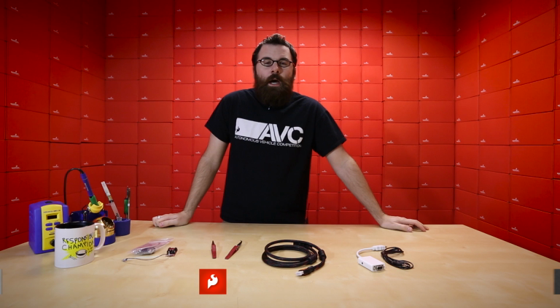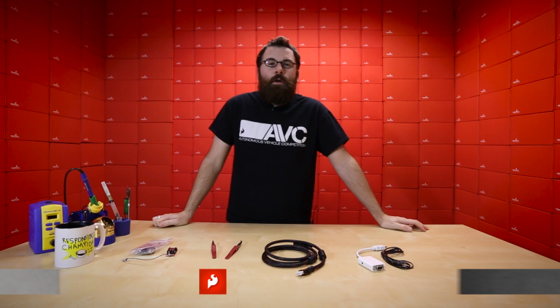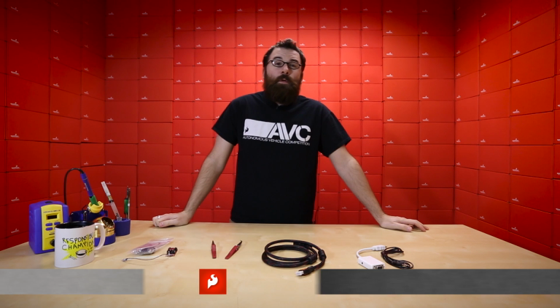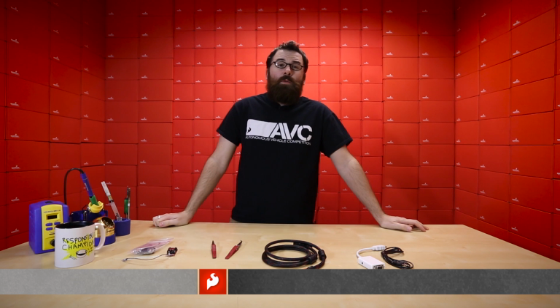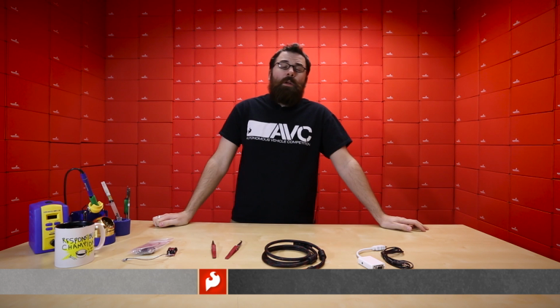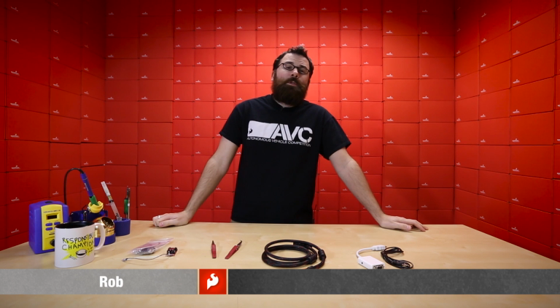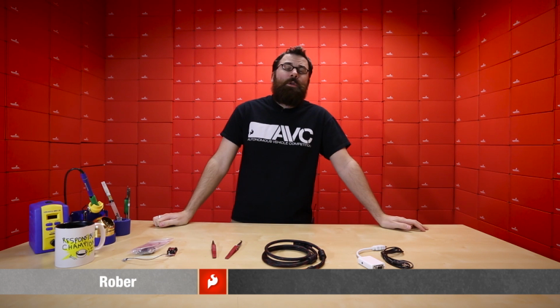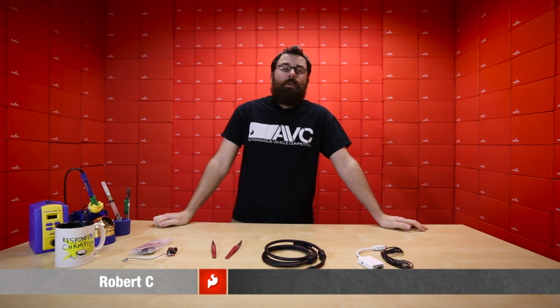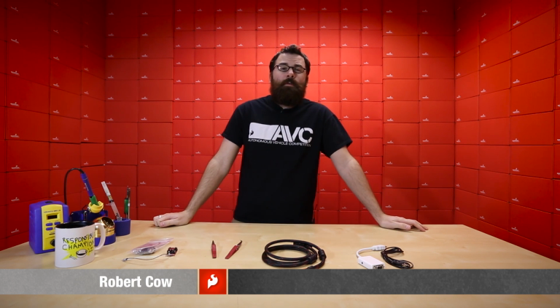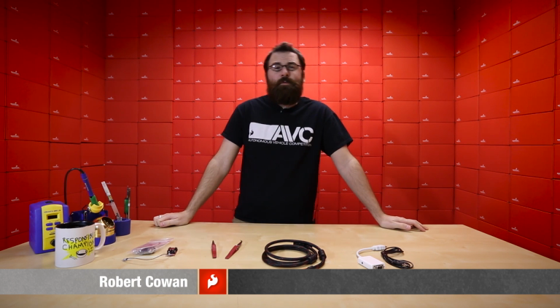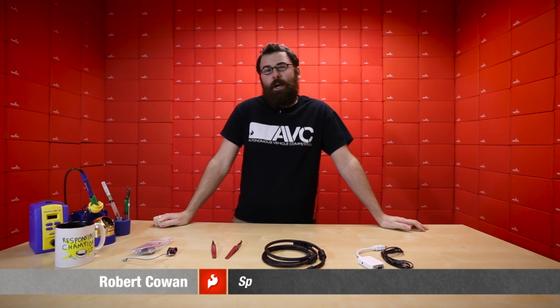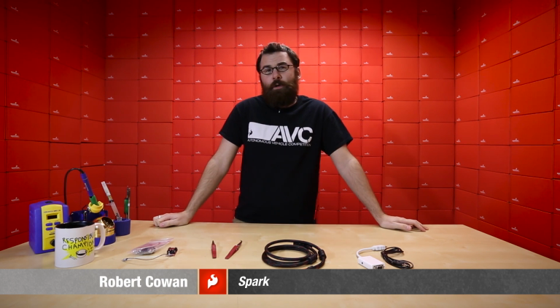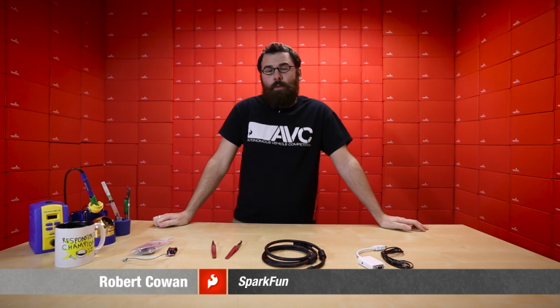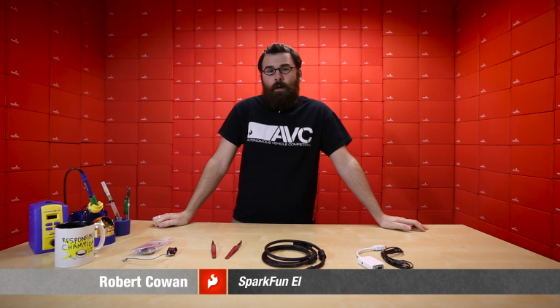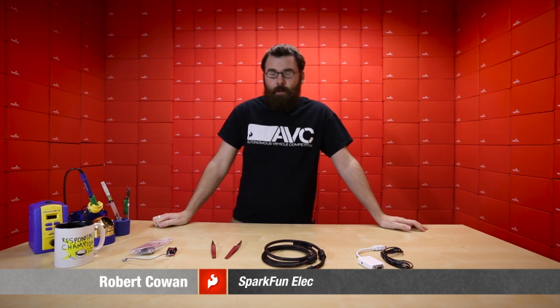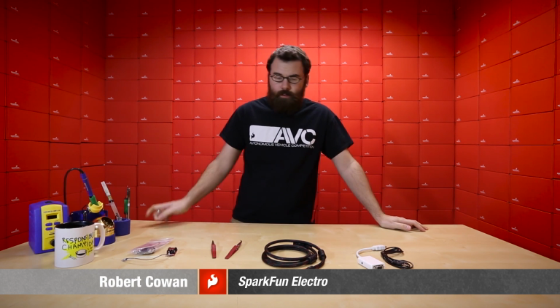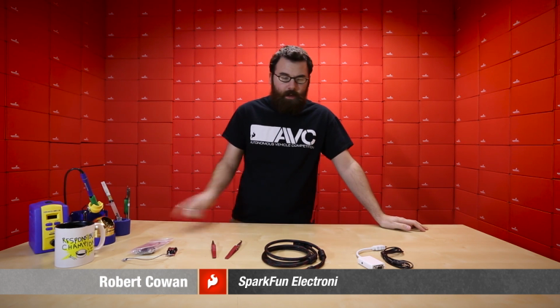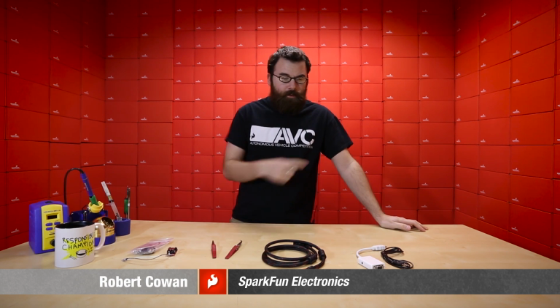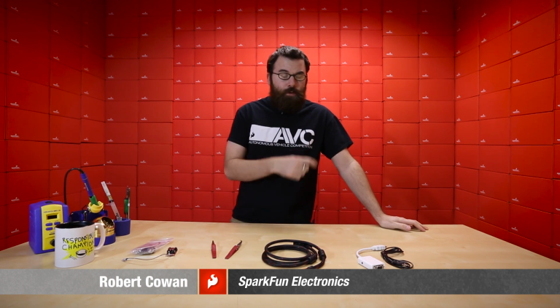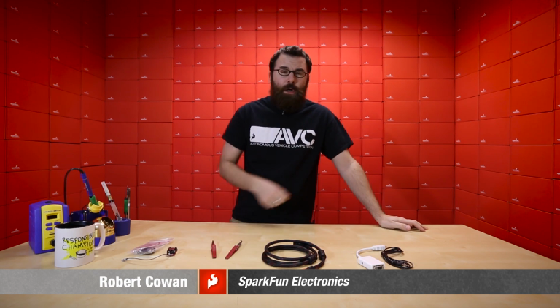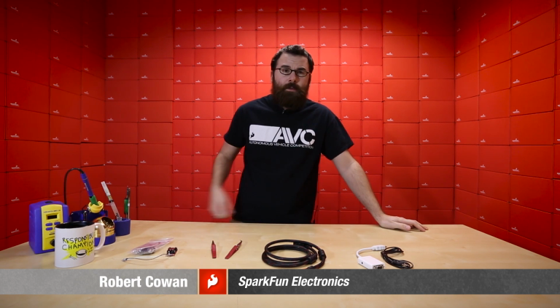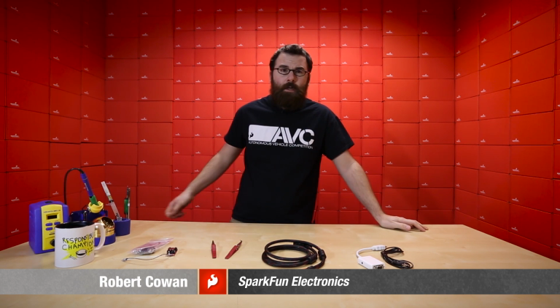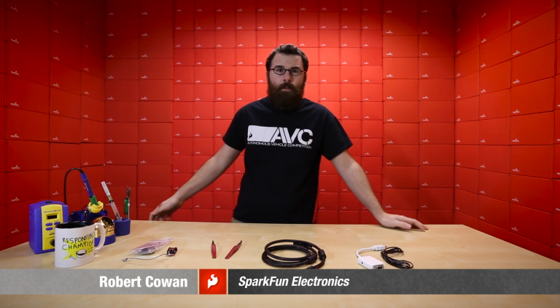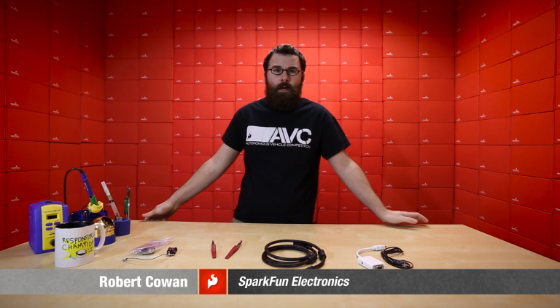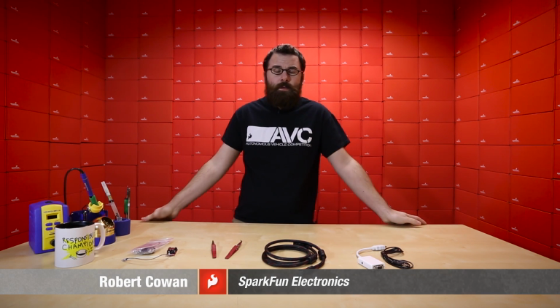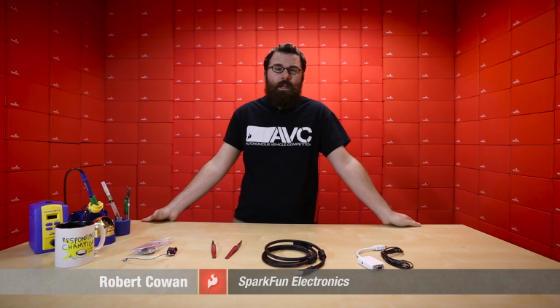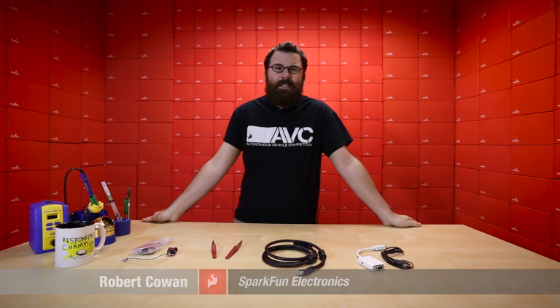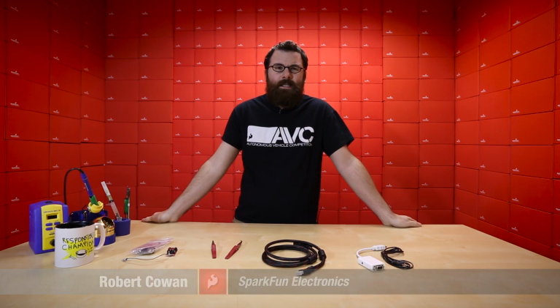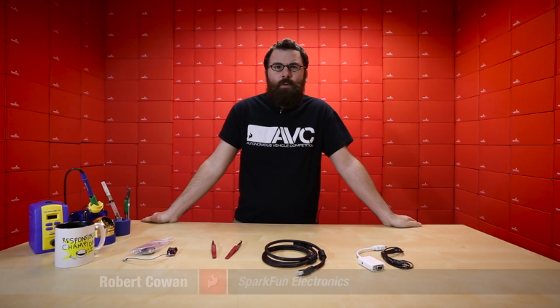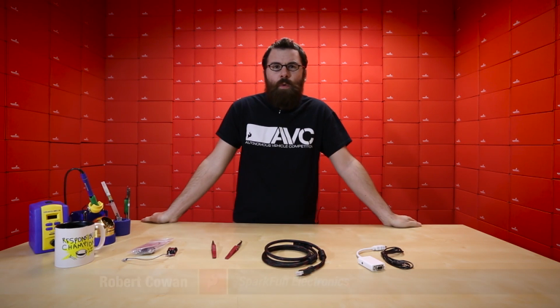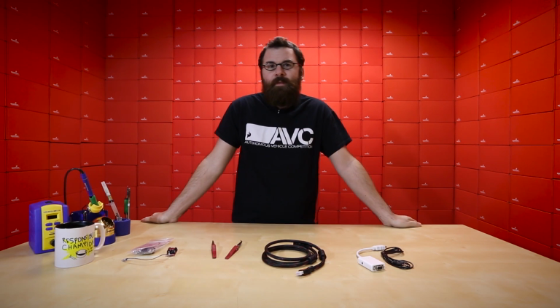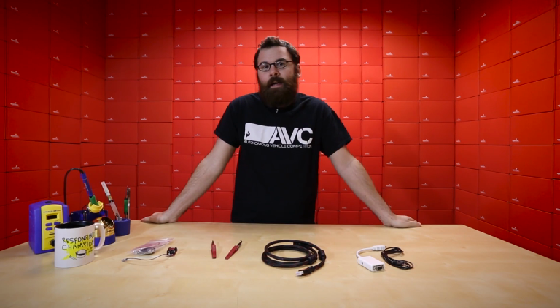Hello, everyone. Welcome to another Friday New Product Post. We've got a few new products to talk about, so let's see what we've got.